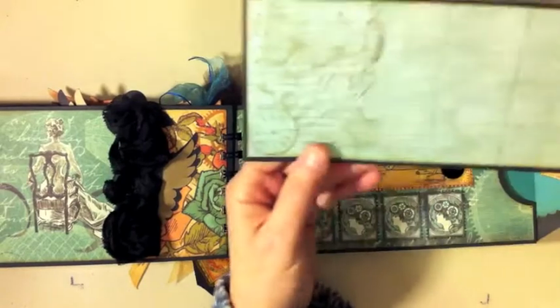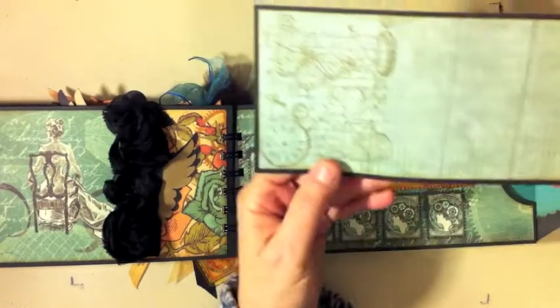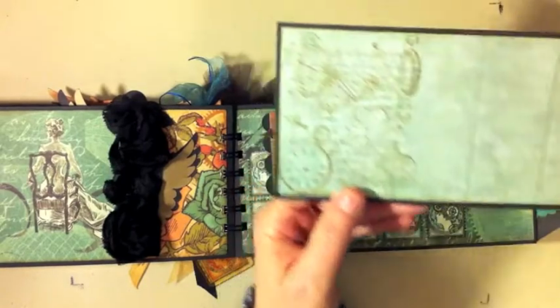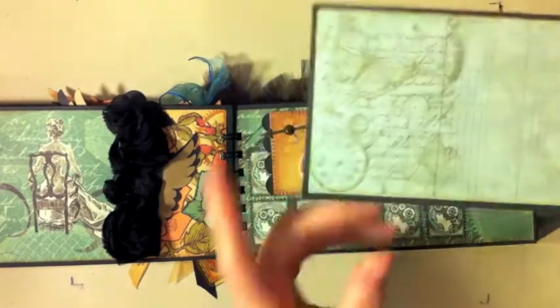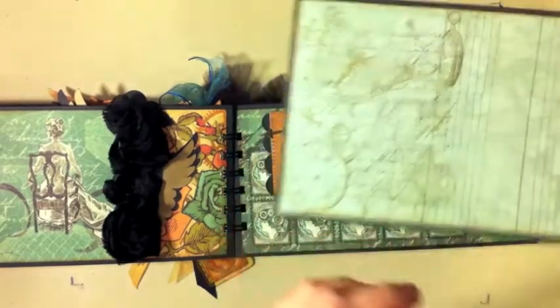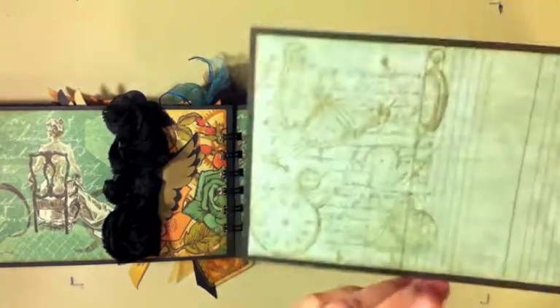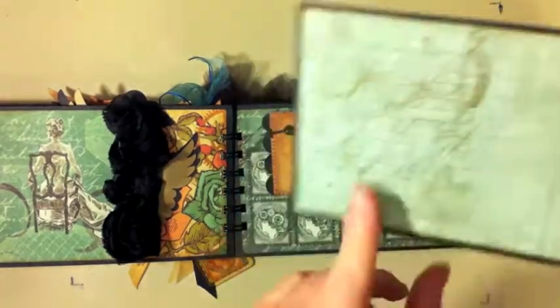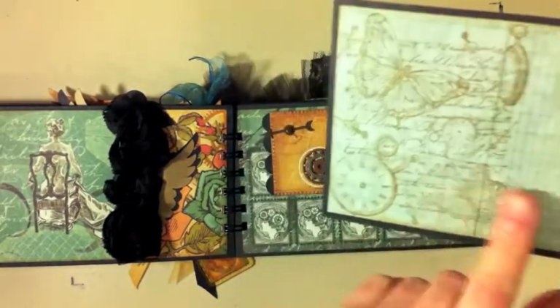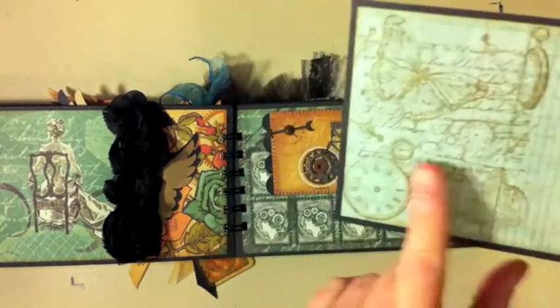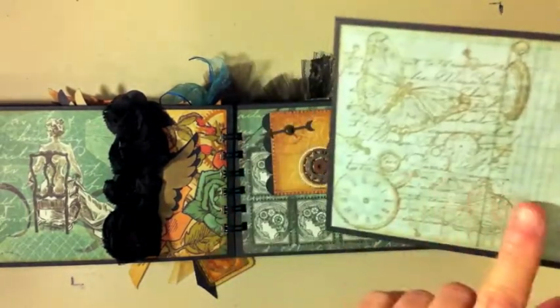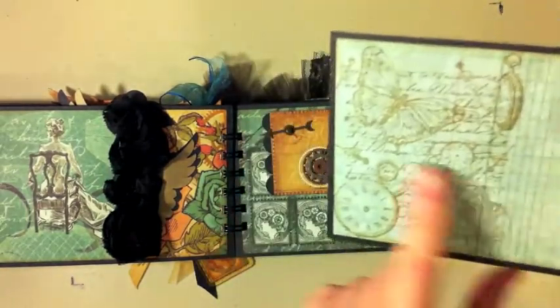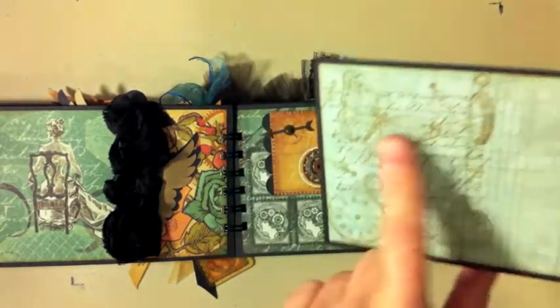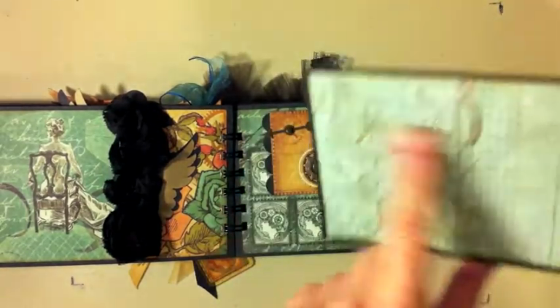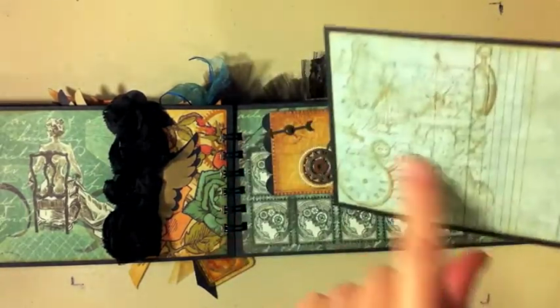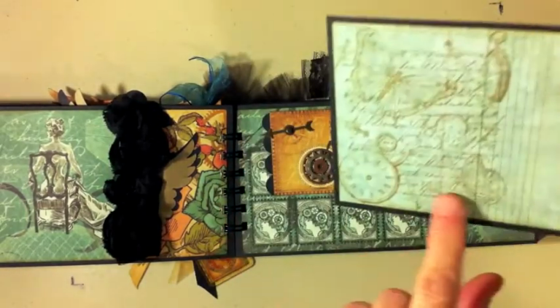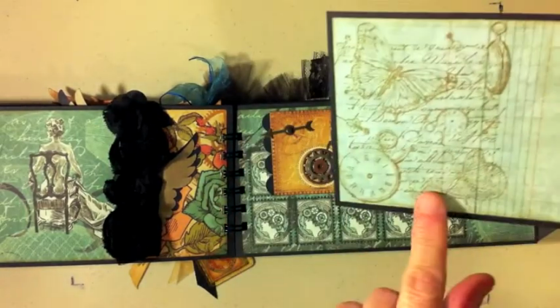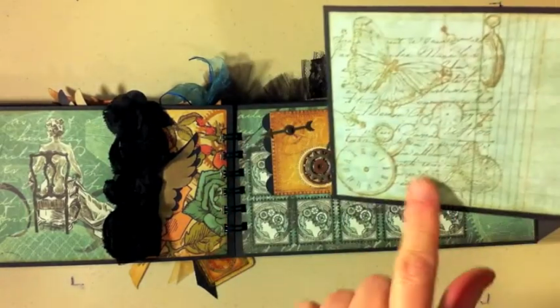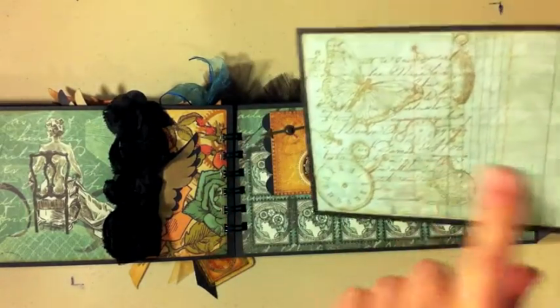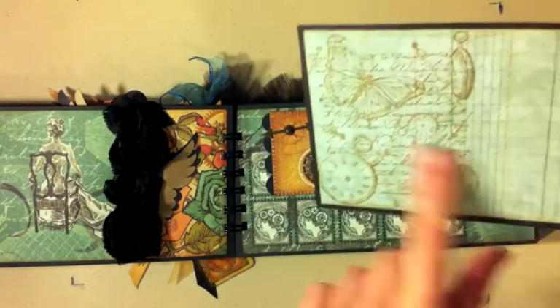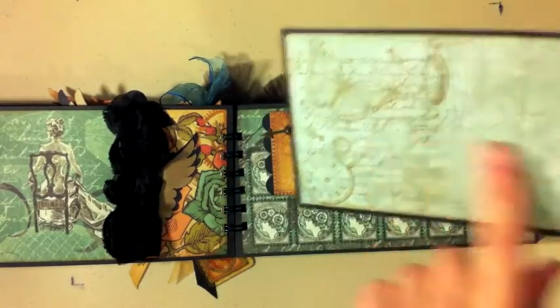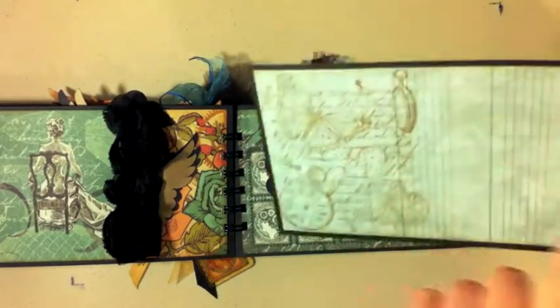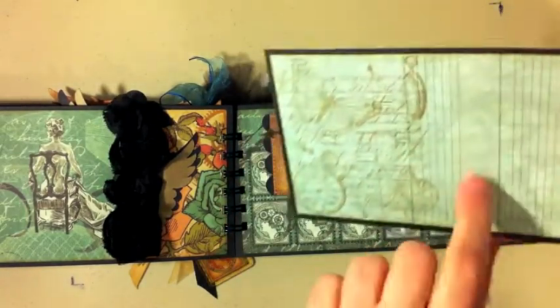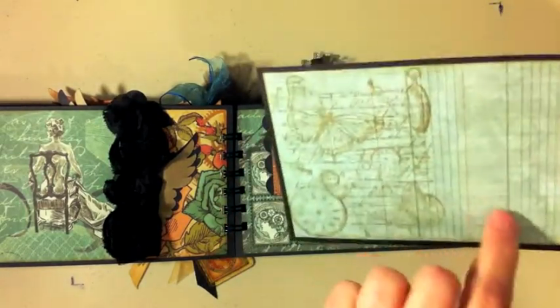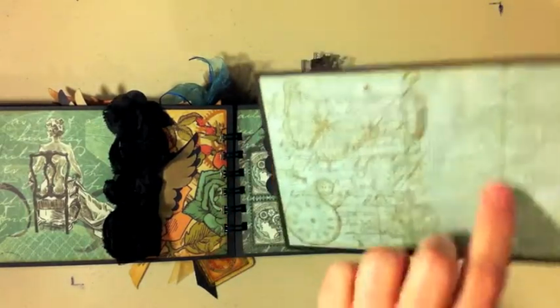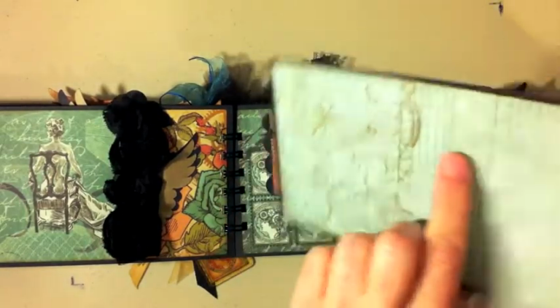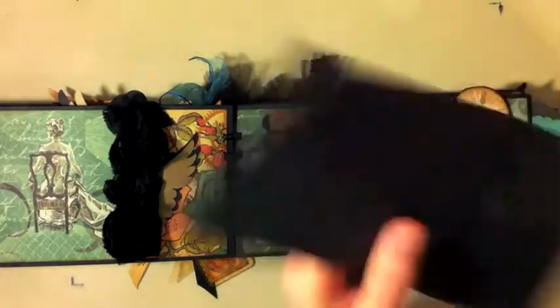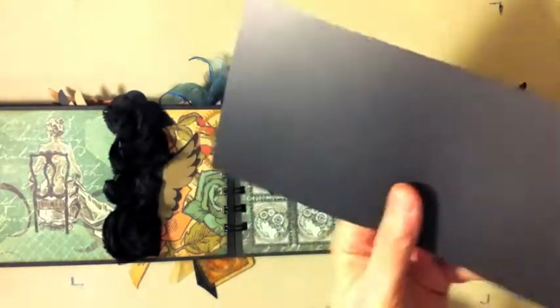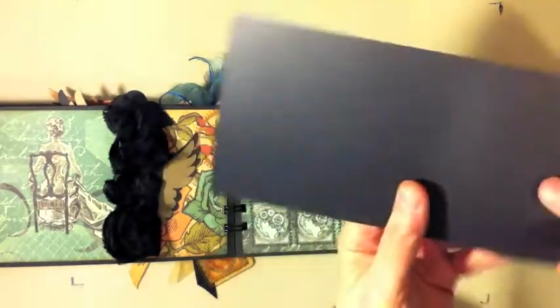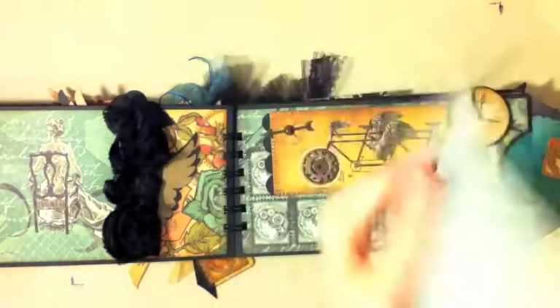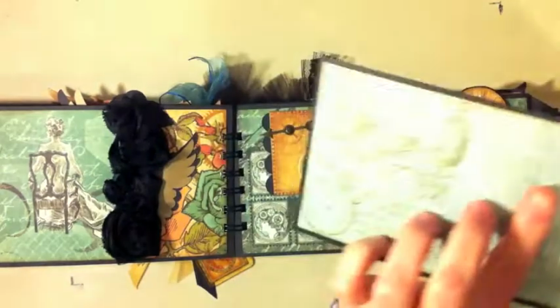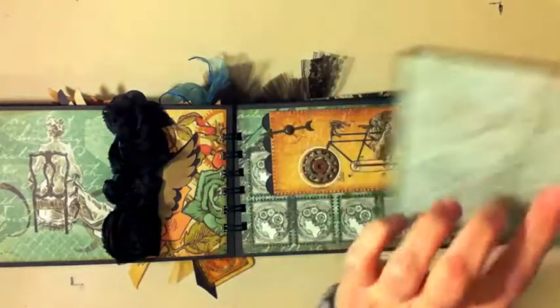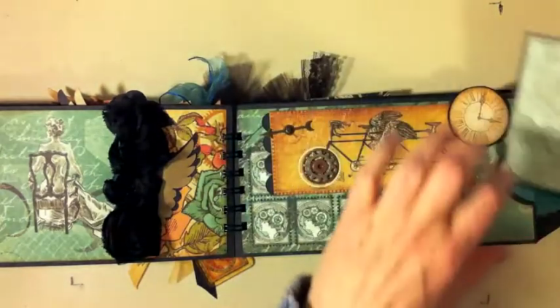I did some more stamping — this is a Hero Arts stamp on the back here, and a little mat.